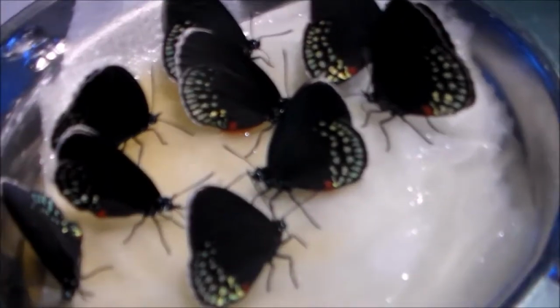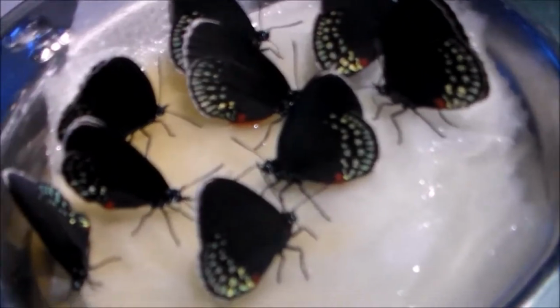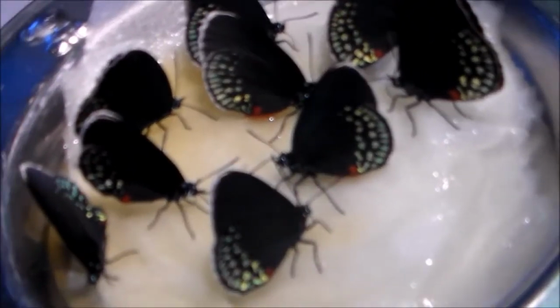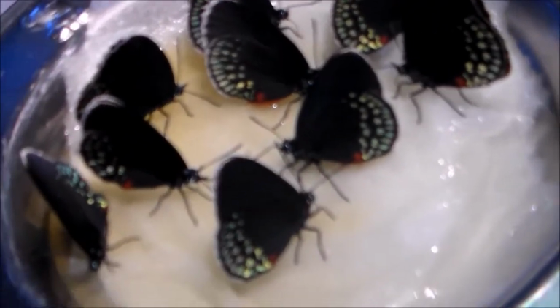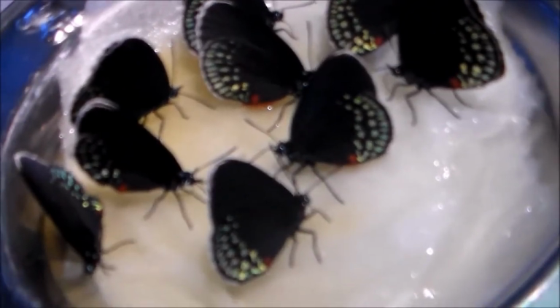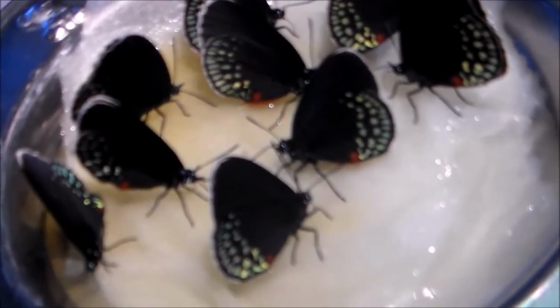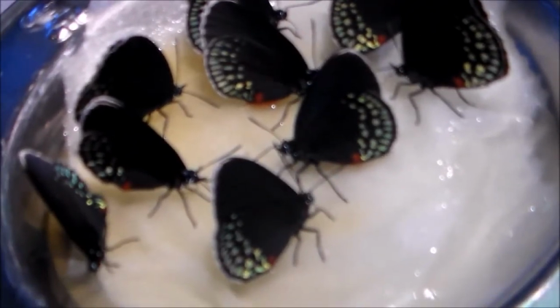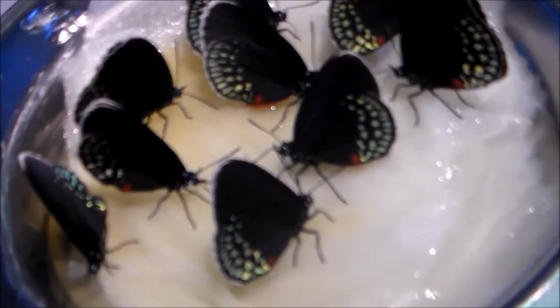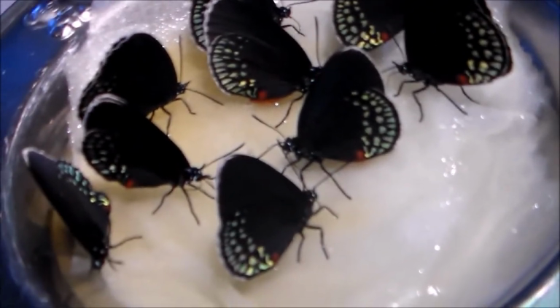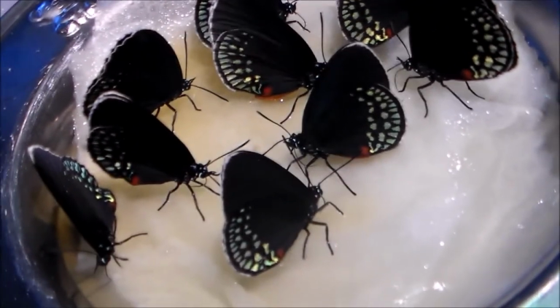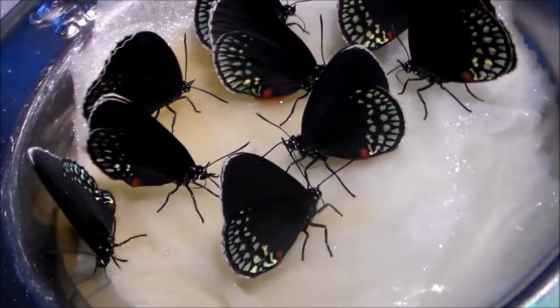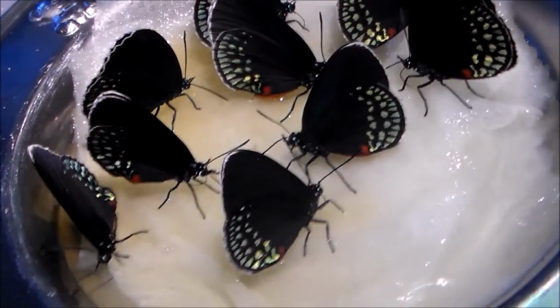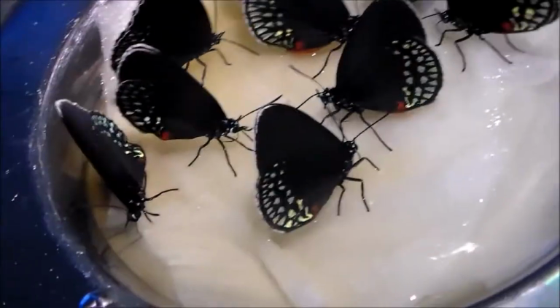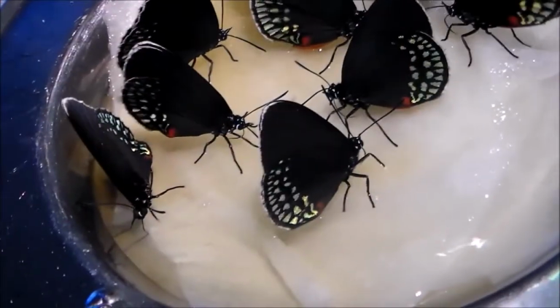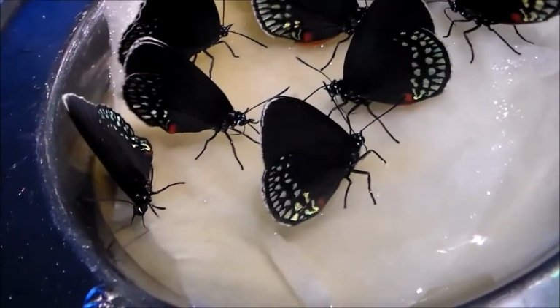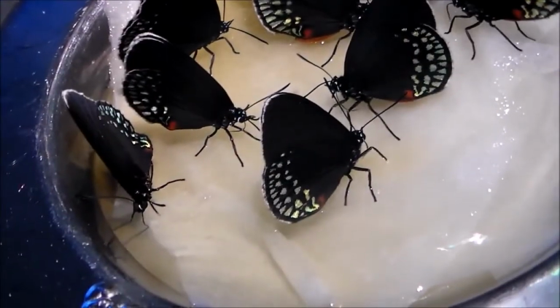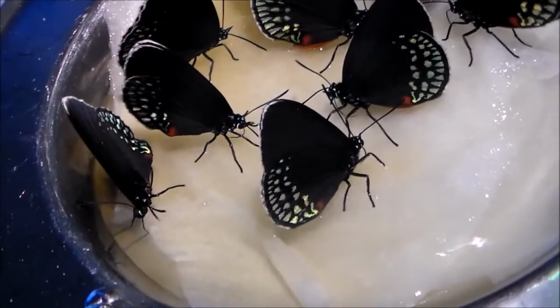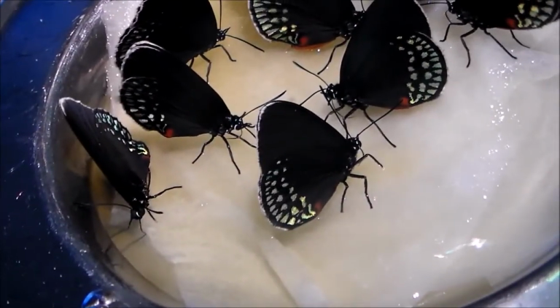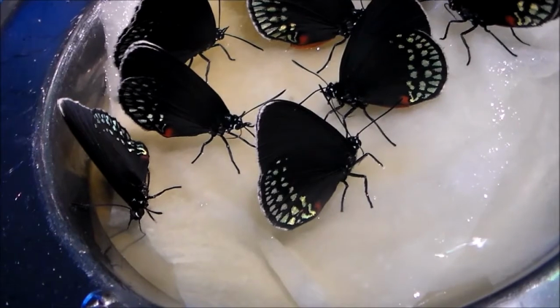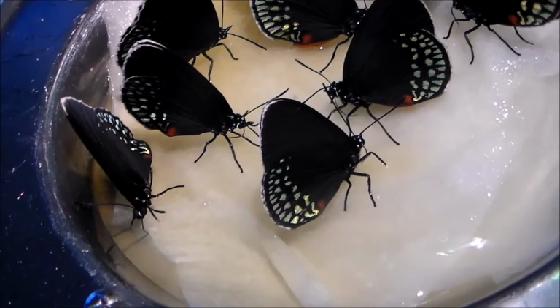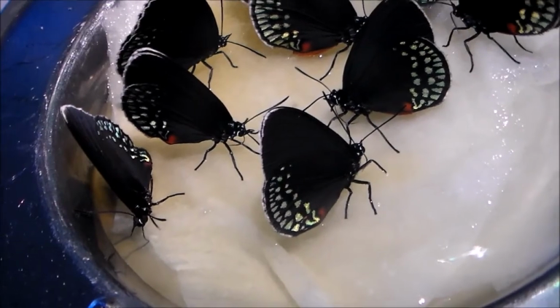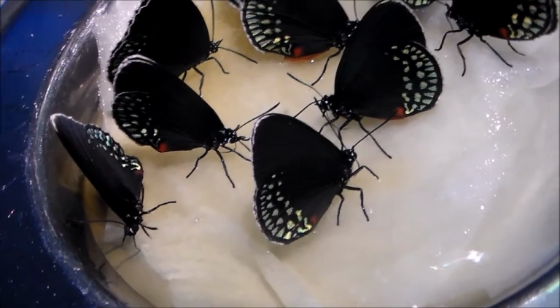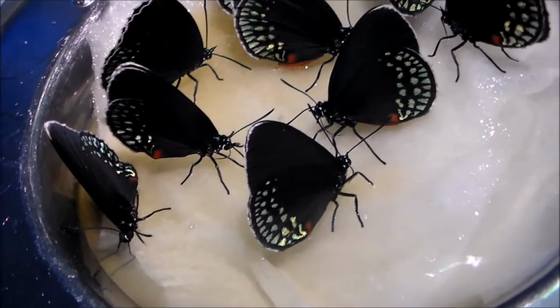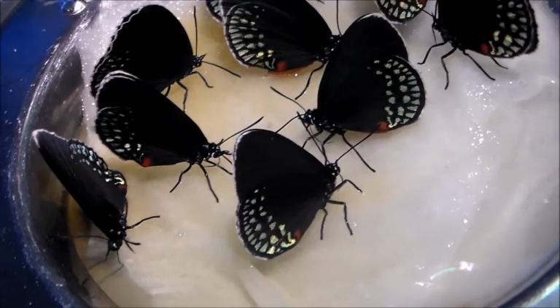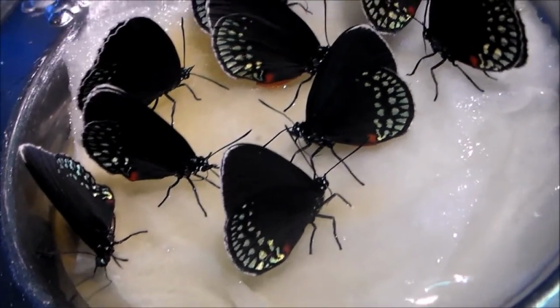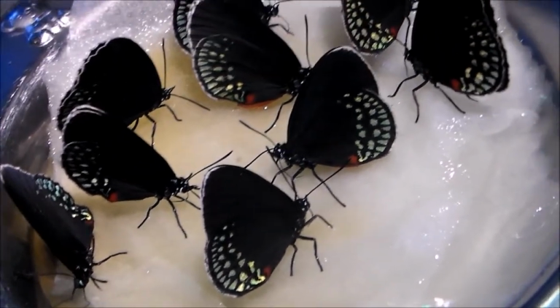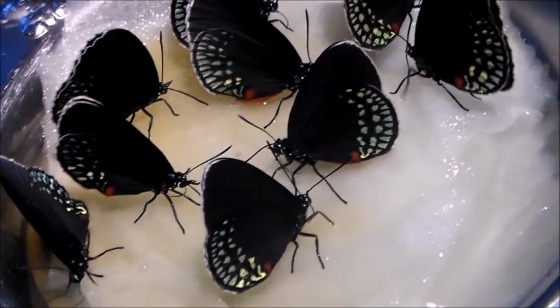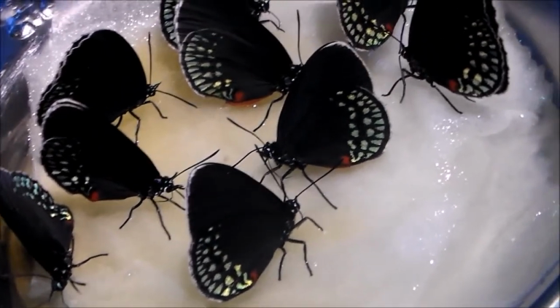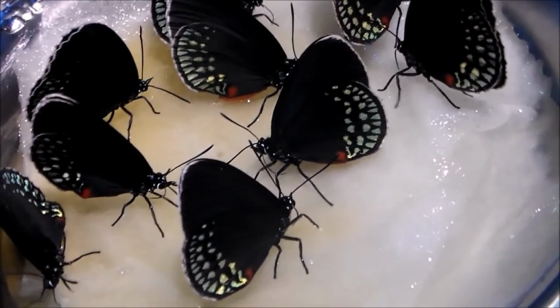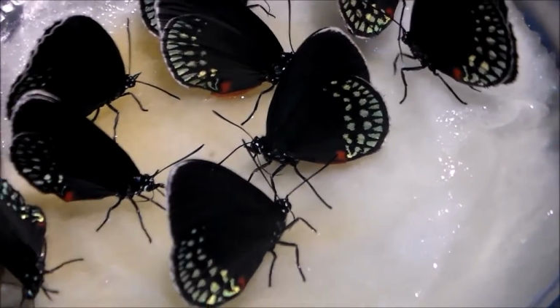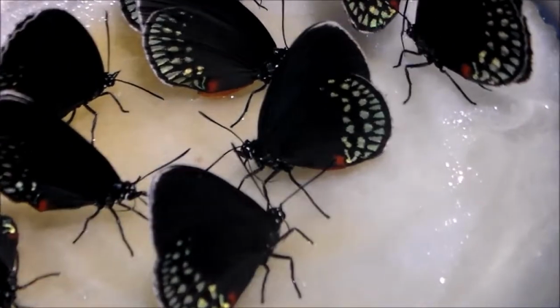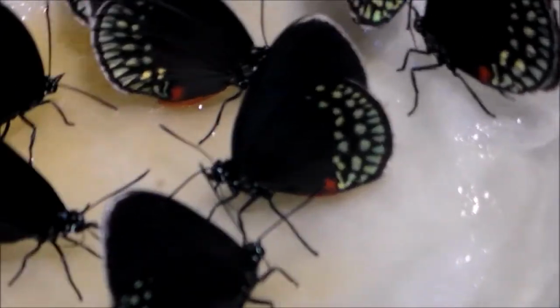Well, thank you for watching and I hope you enjoy this footage of these beautiful butterflies.